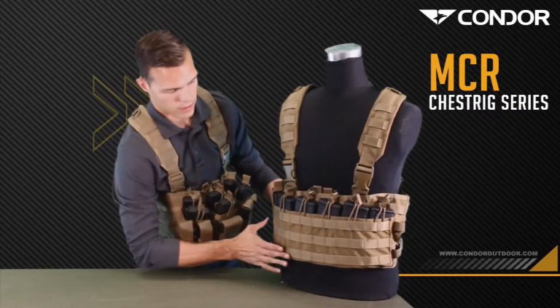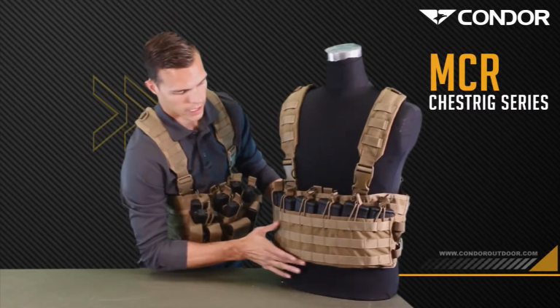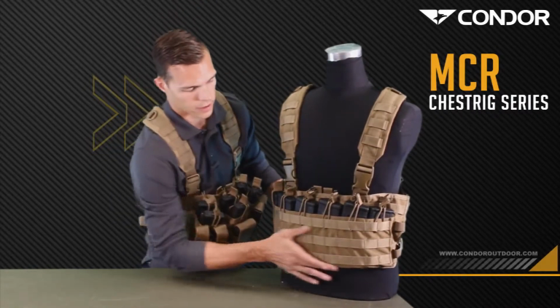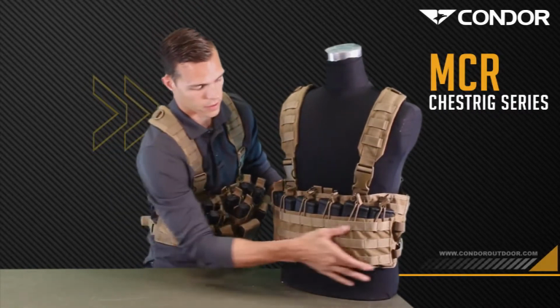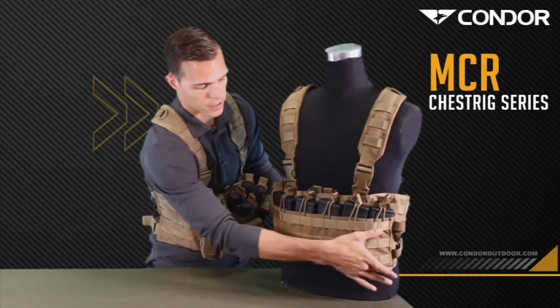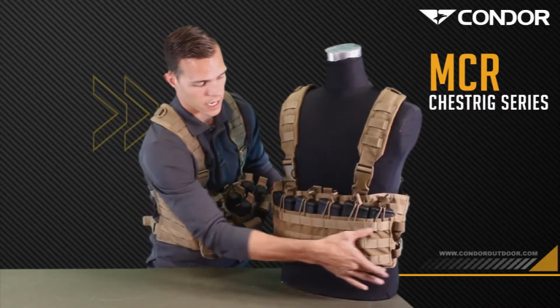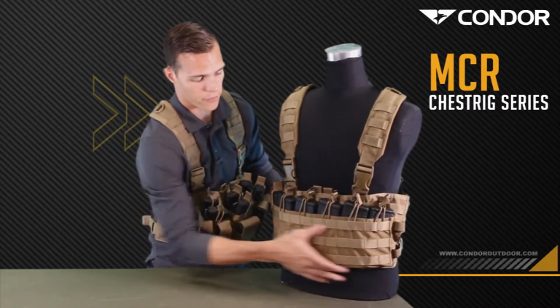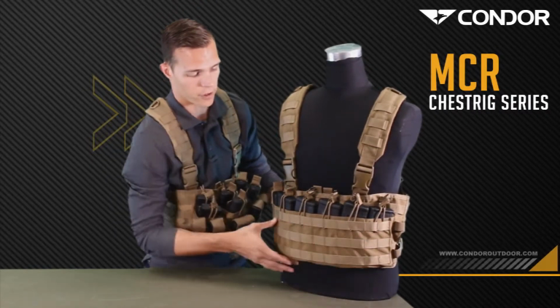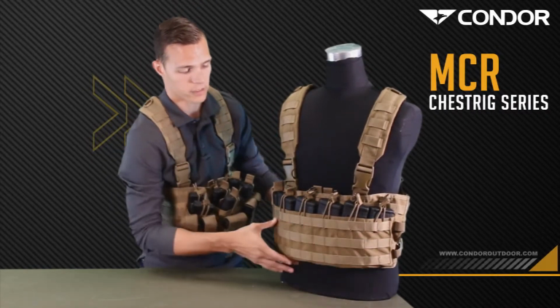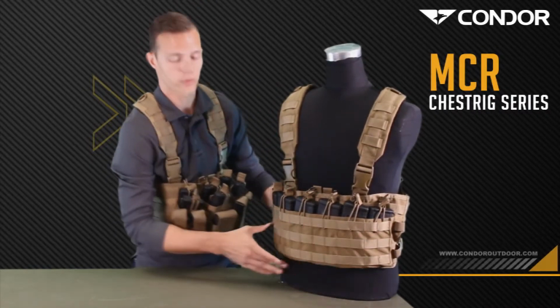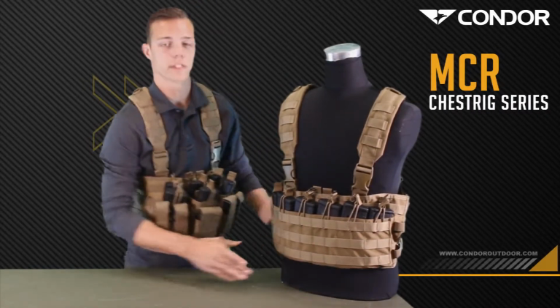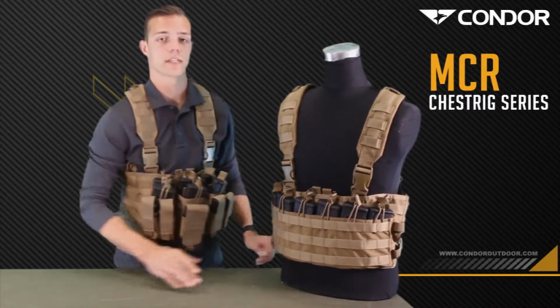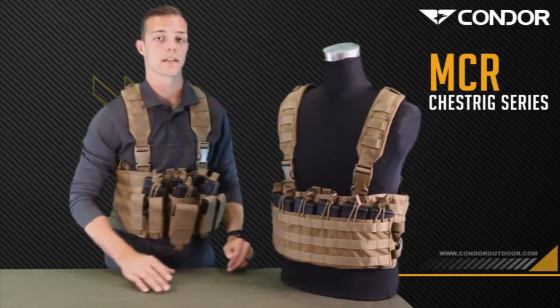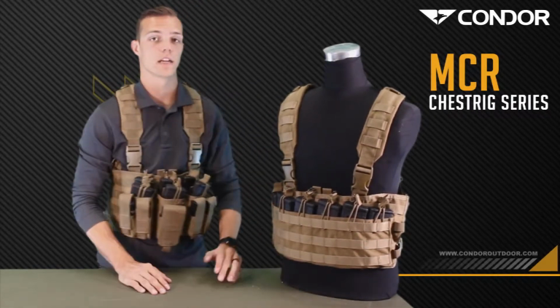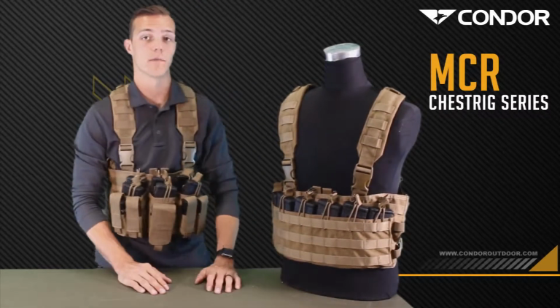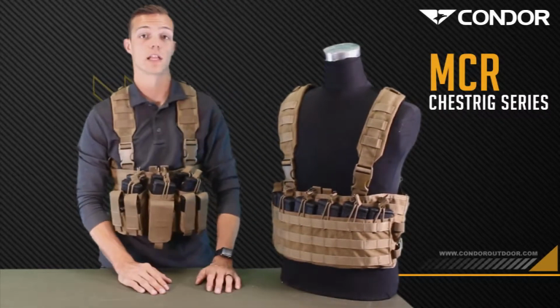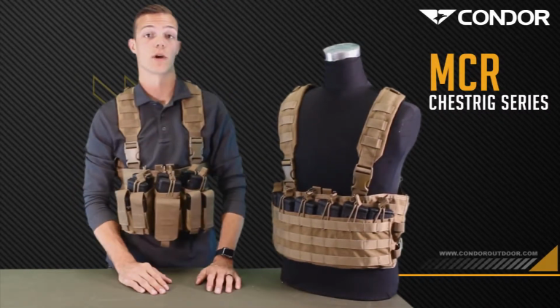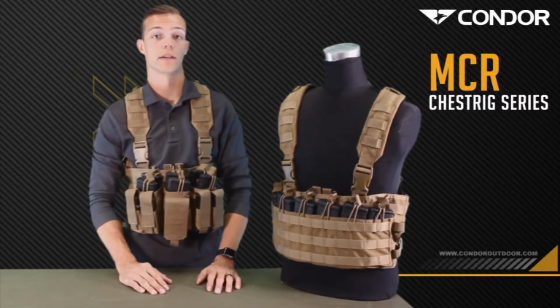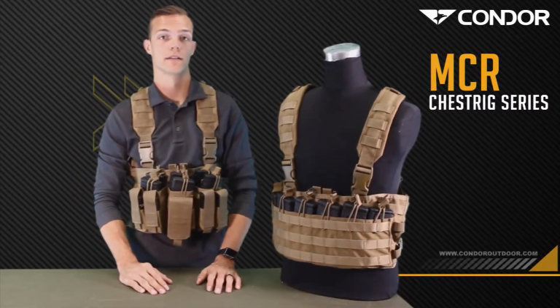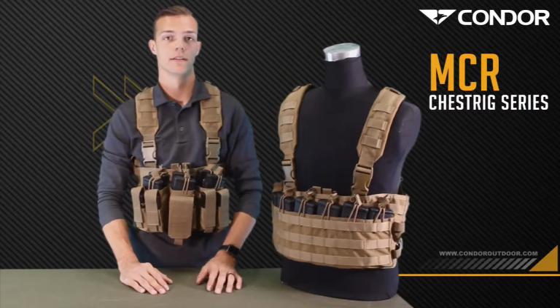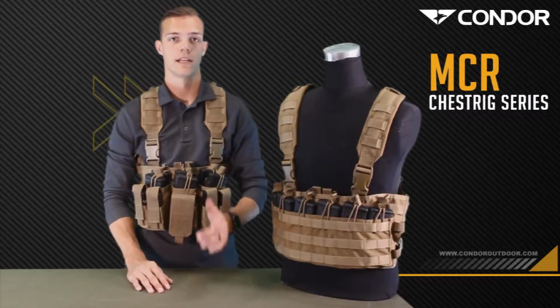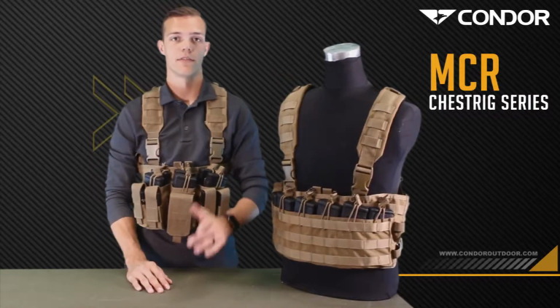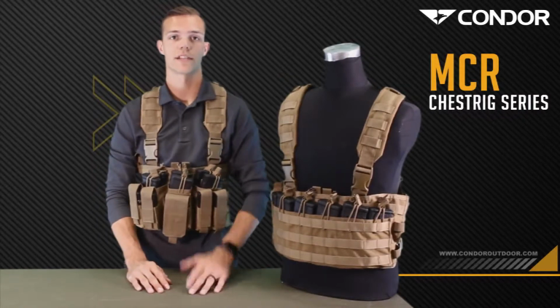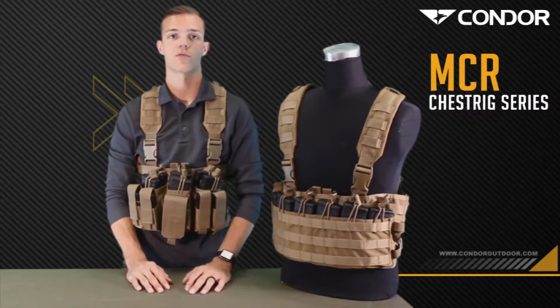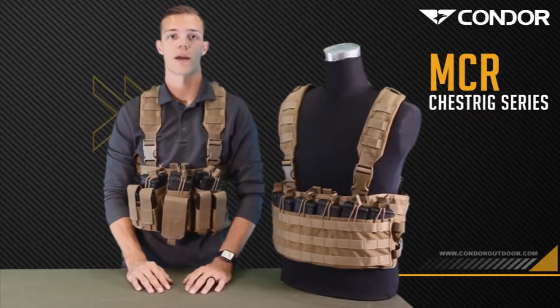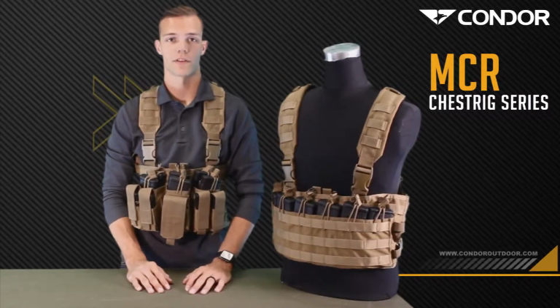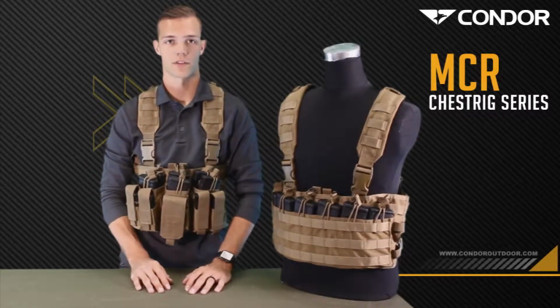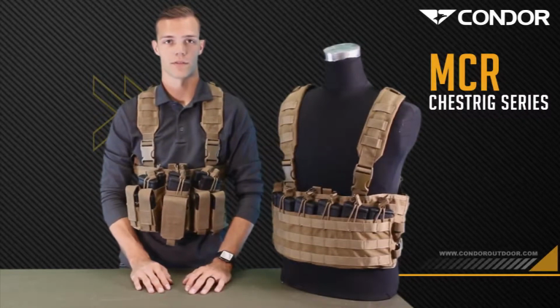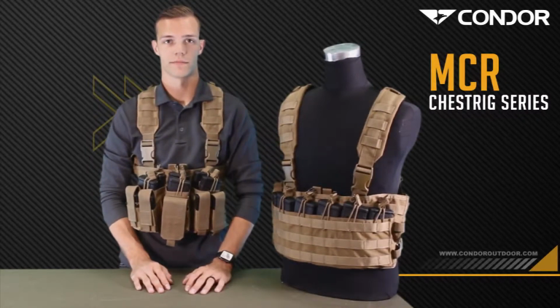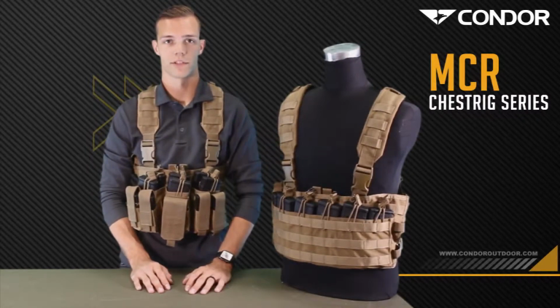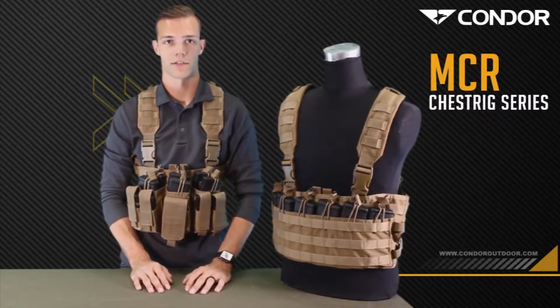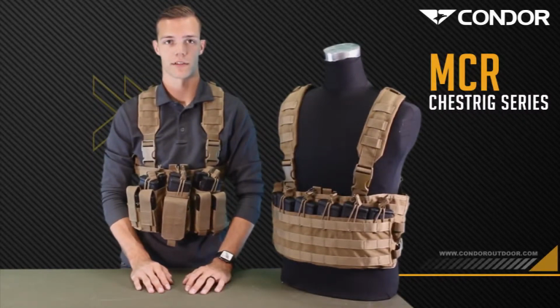And then the entire front real estate is MOLLE webbing. That's the Rapid Assault chest rig.